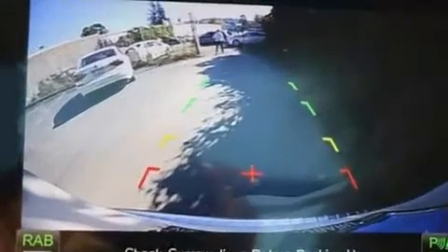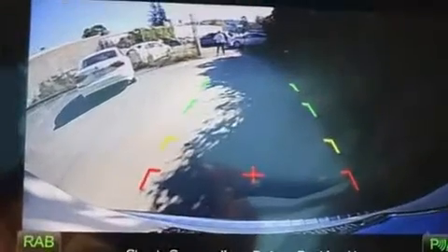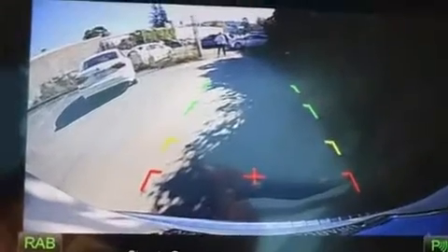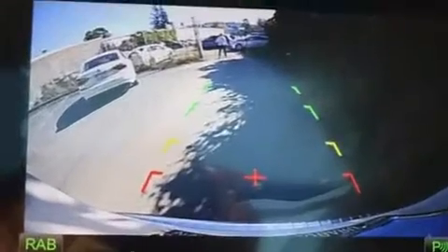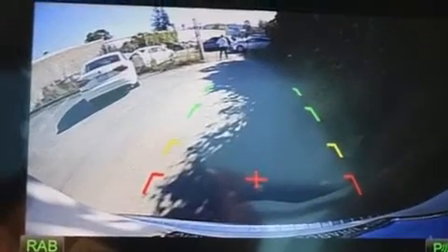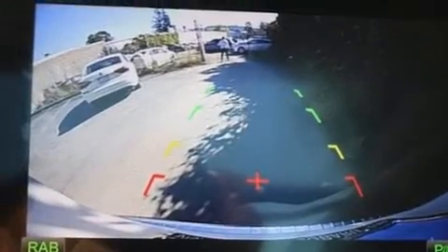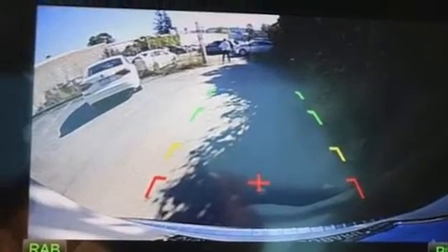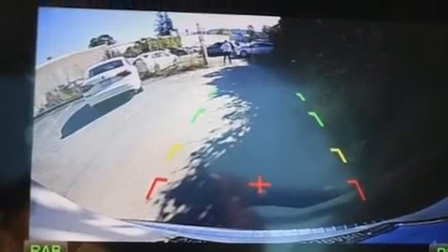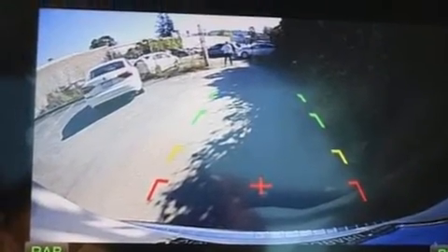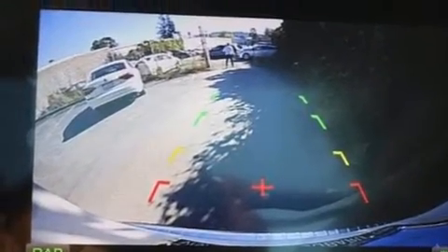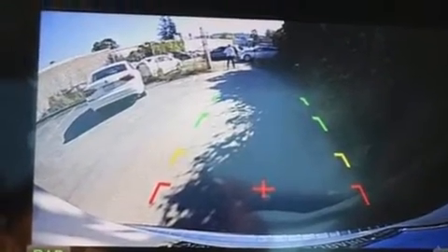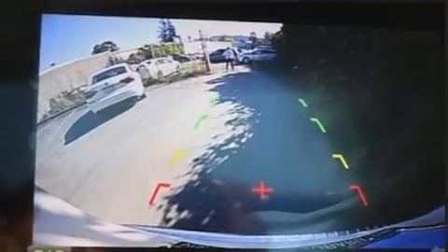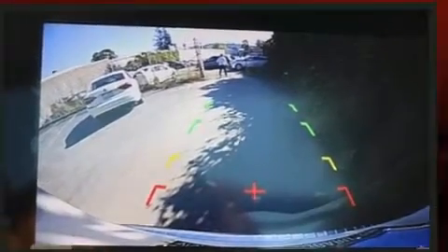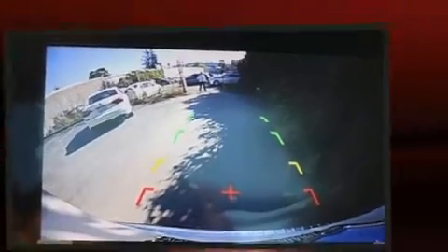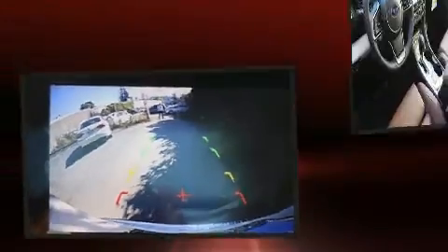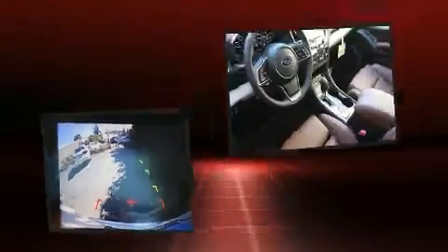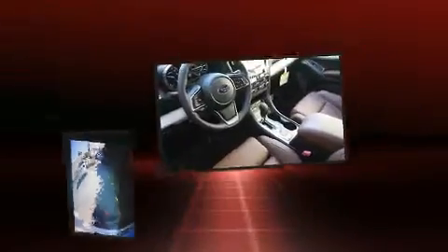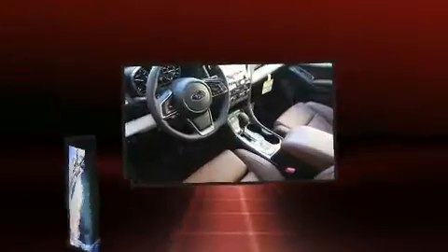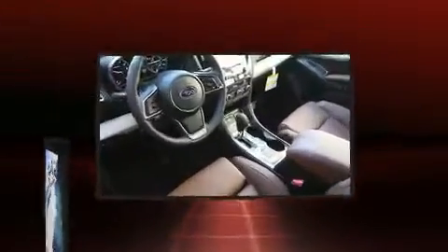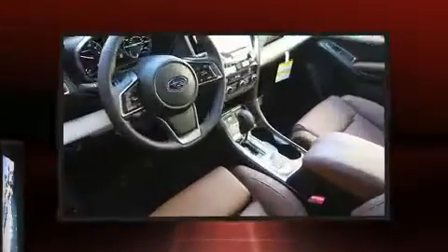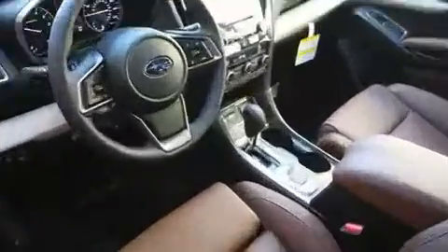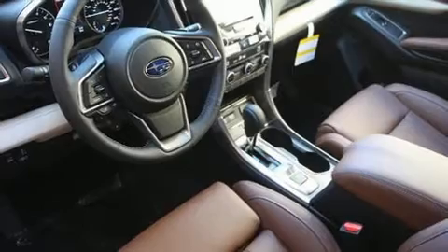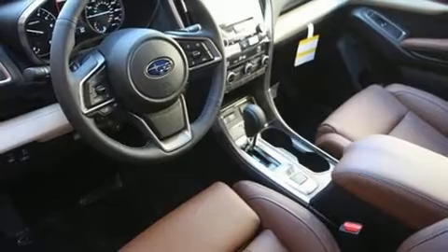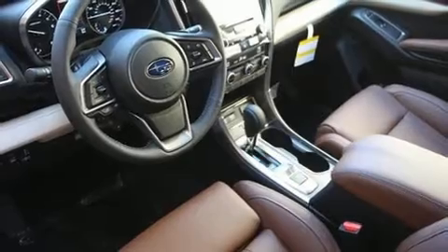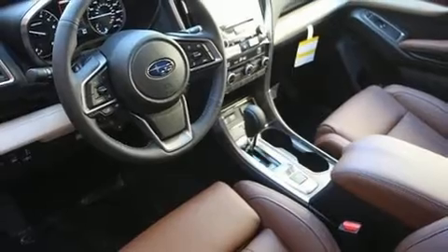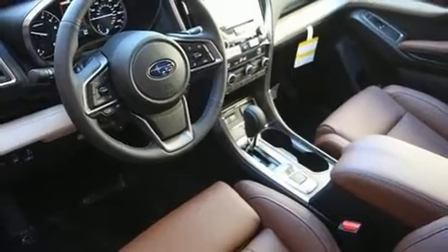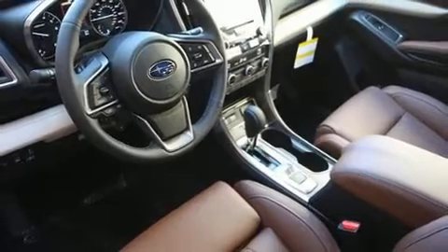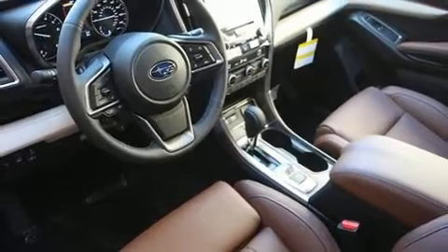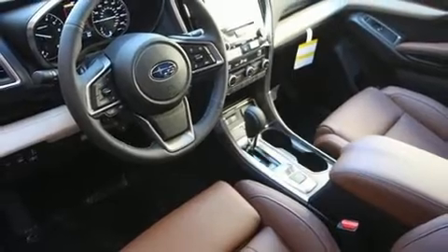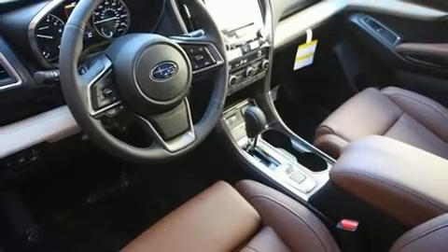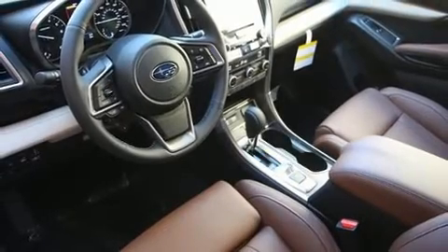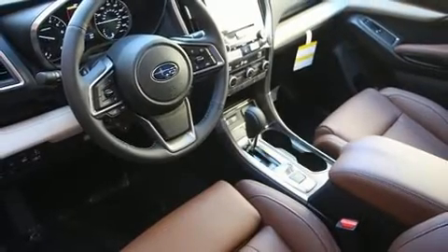Passengers in the third row enjoy seat back reclining functionality, providing an extra level of comfort and convenience.